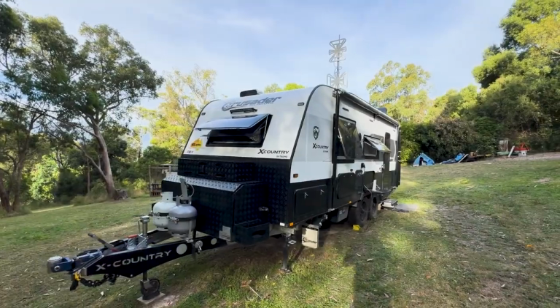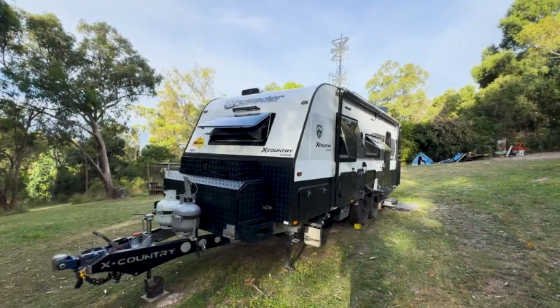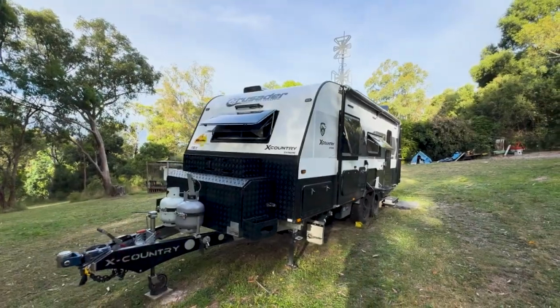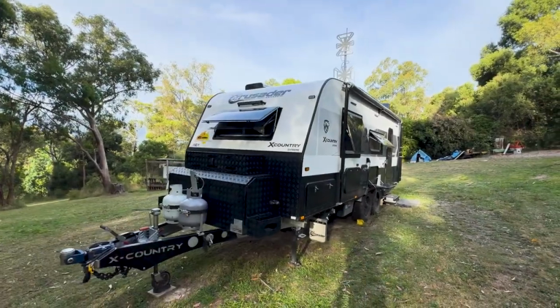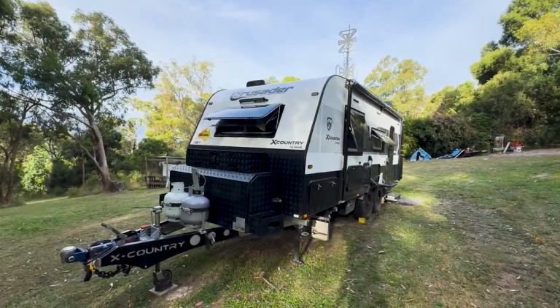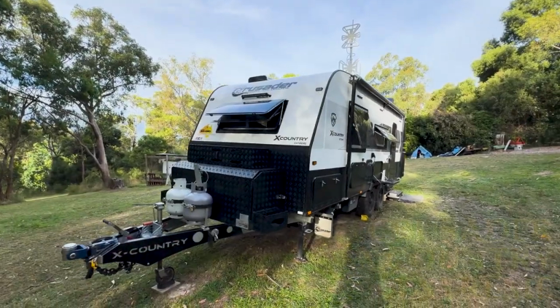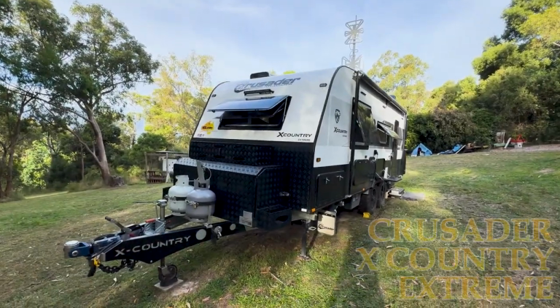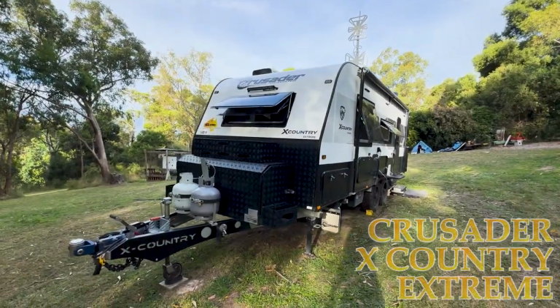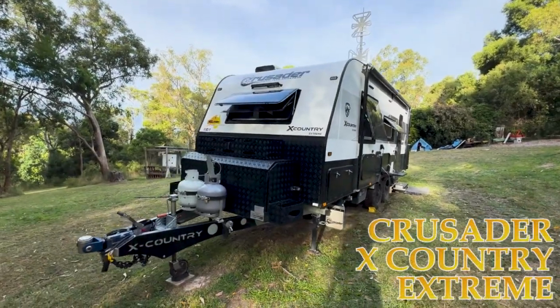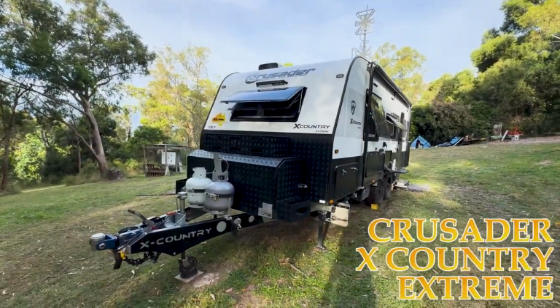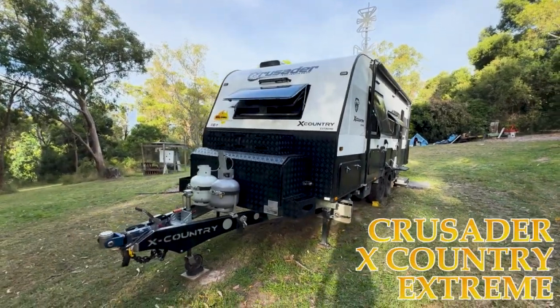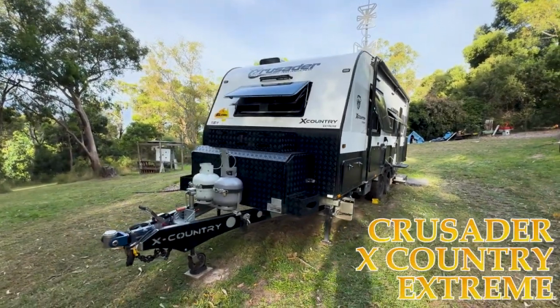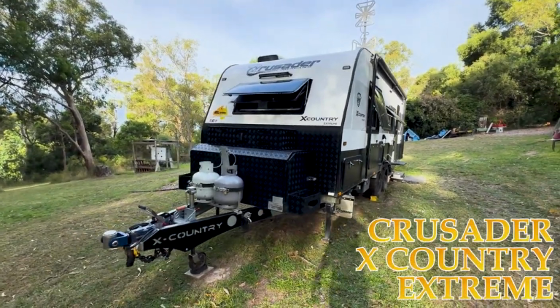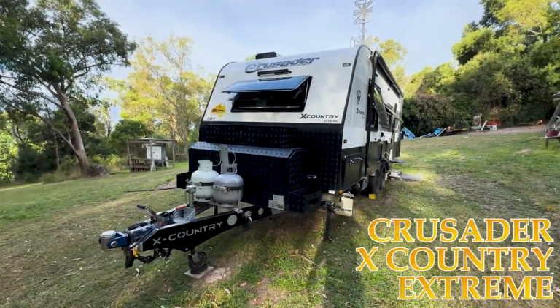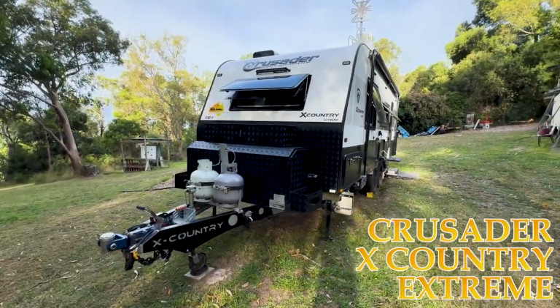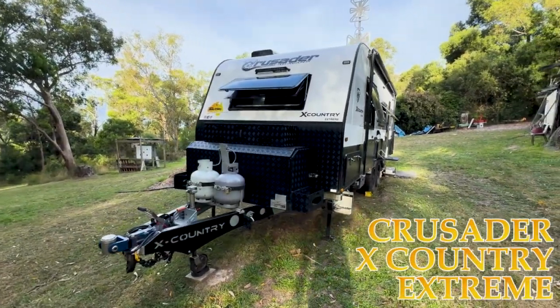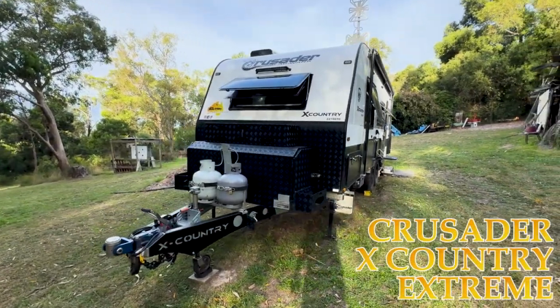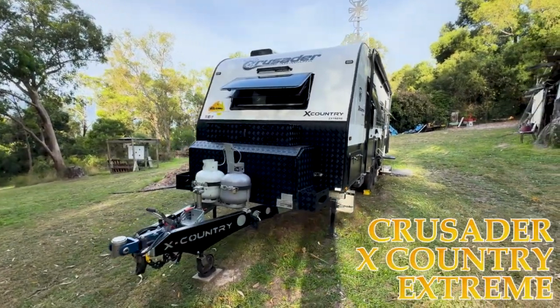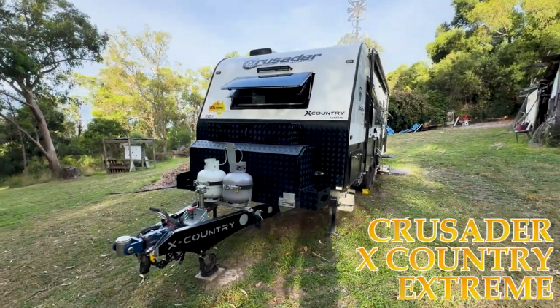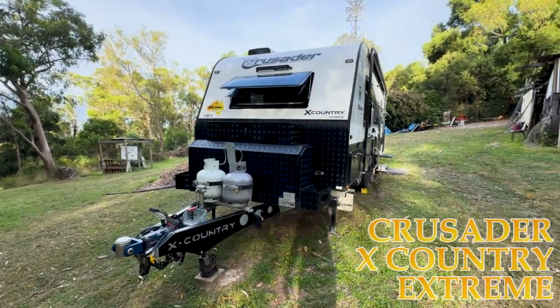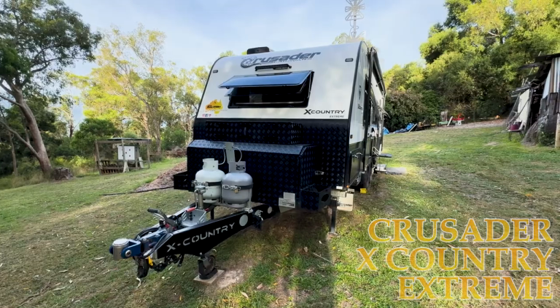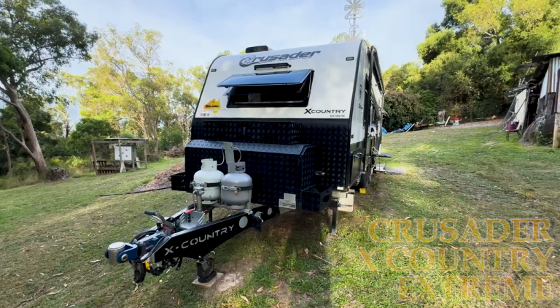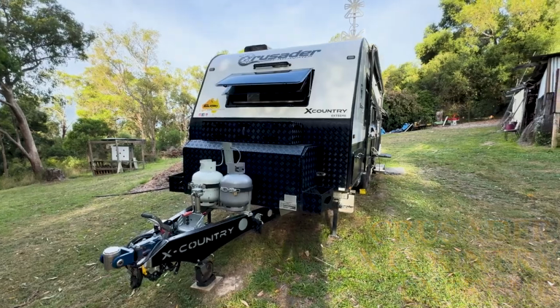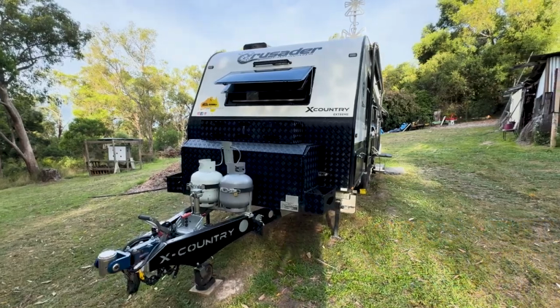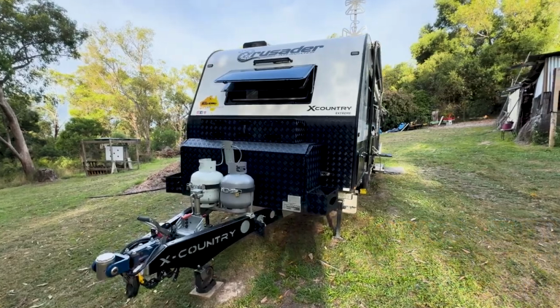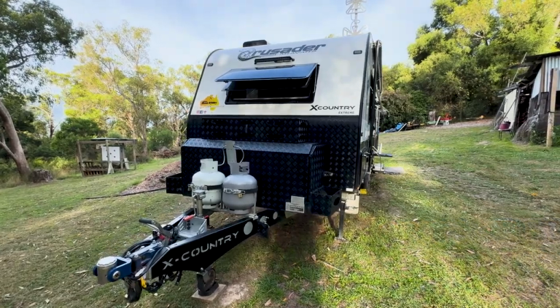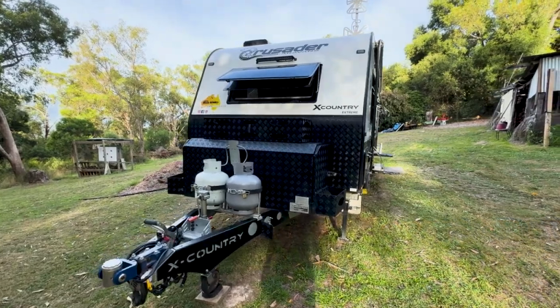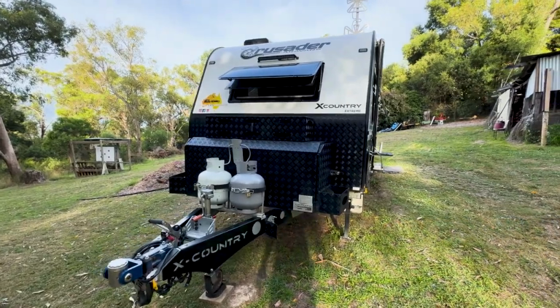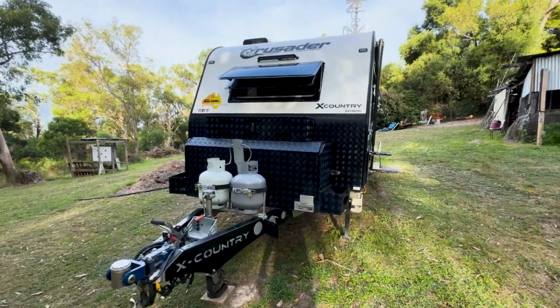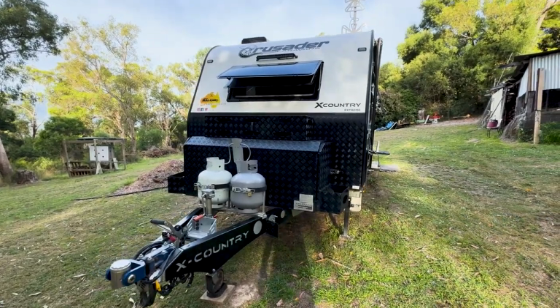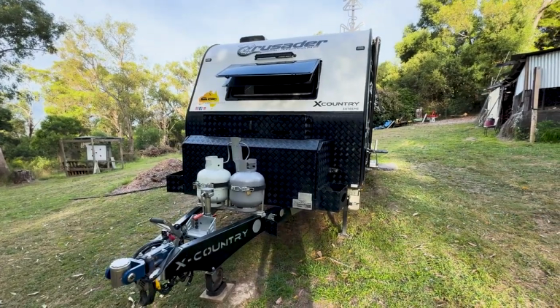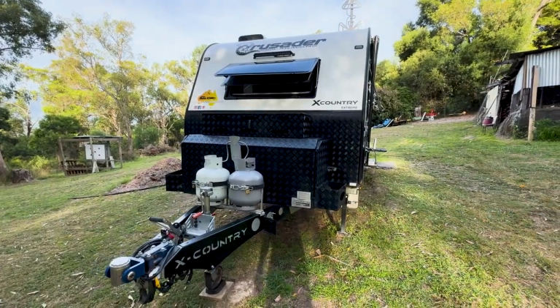So this is our Crusader Cross Country Extreme. We've had it over two and a half years. Just going to do a bit of a walk around today.